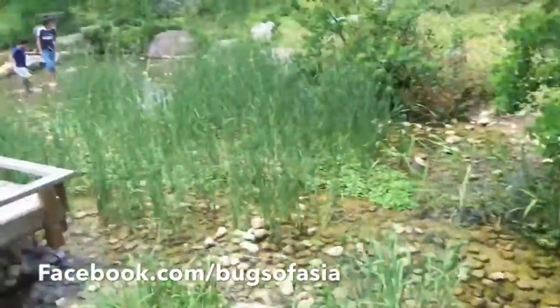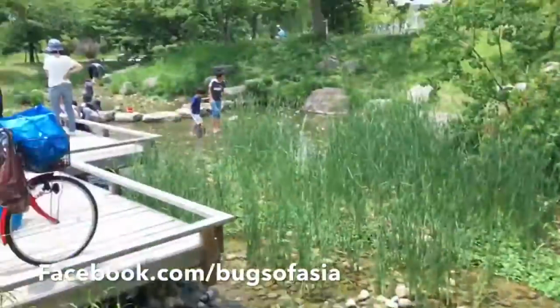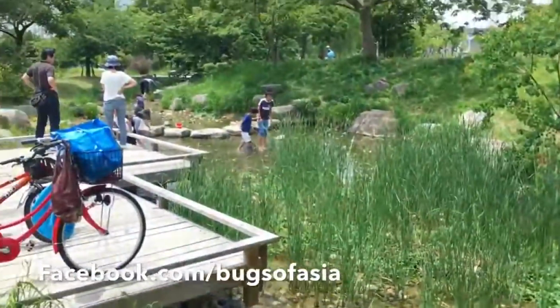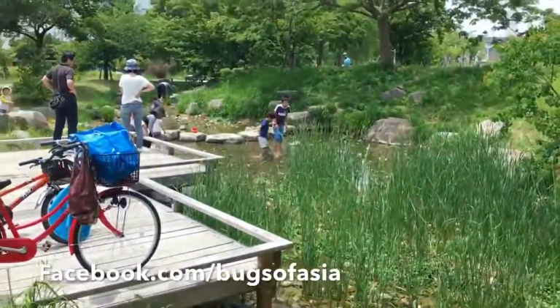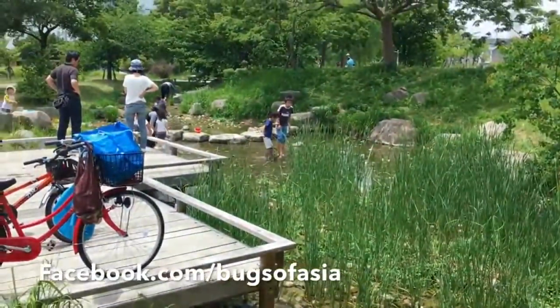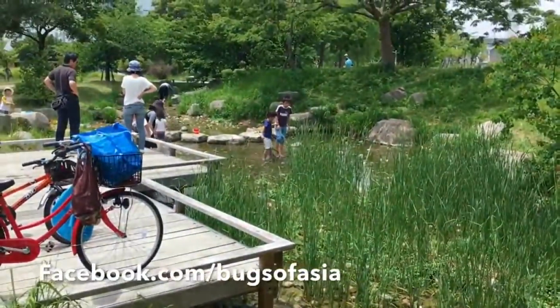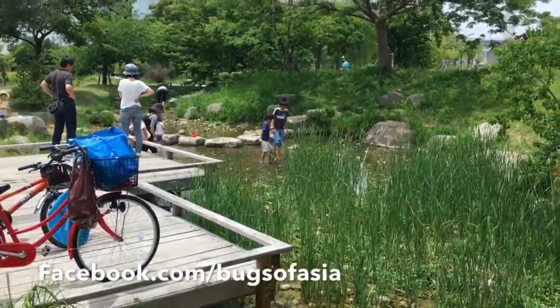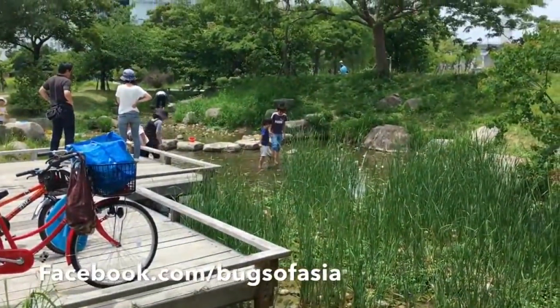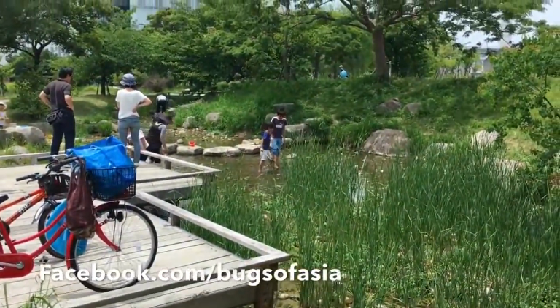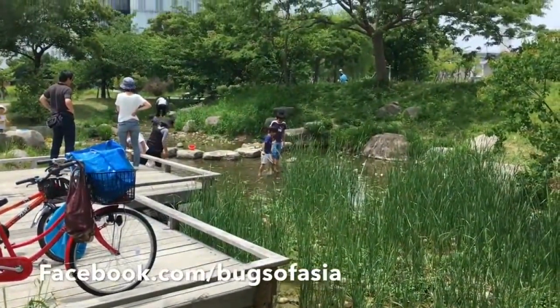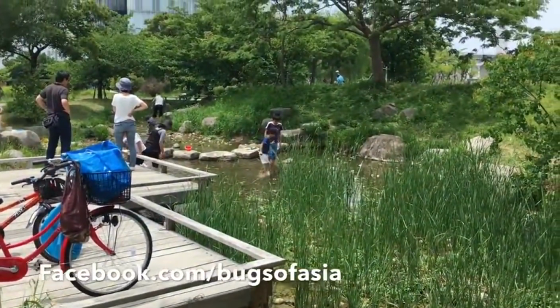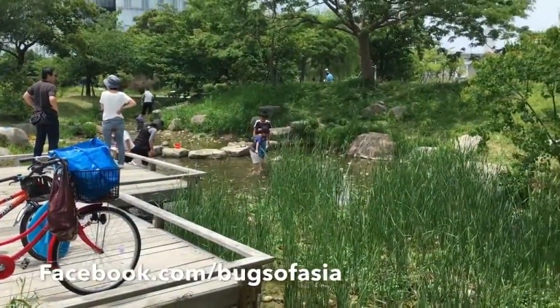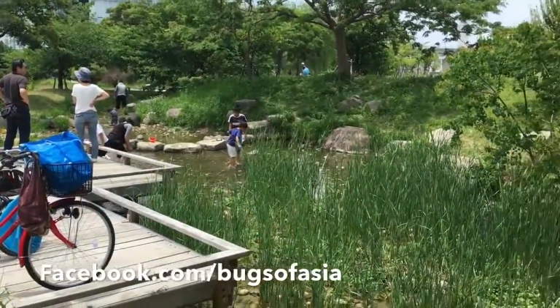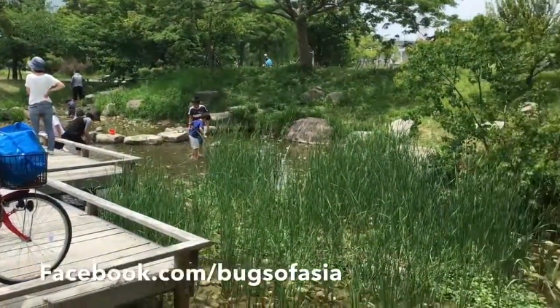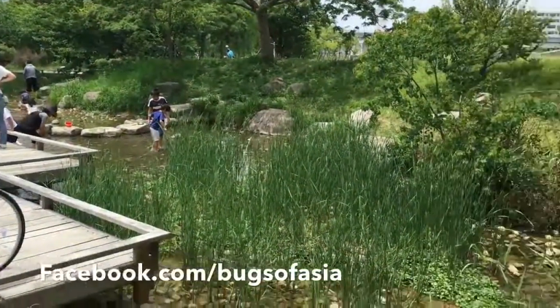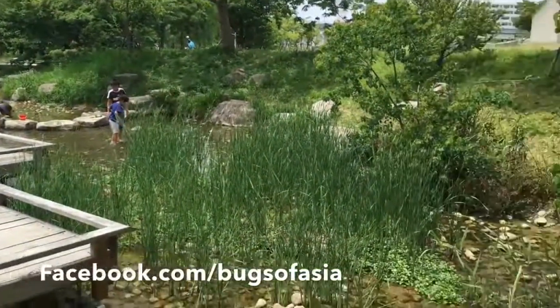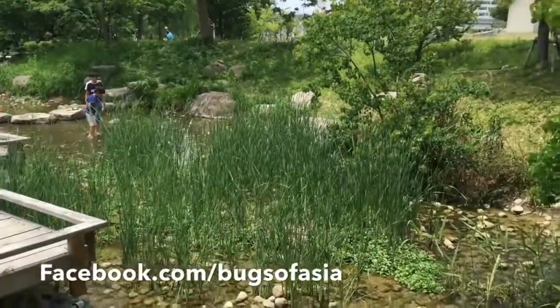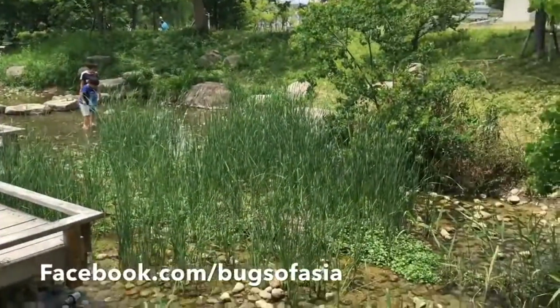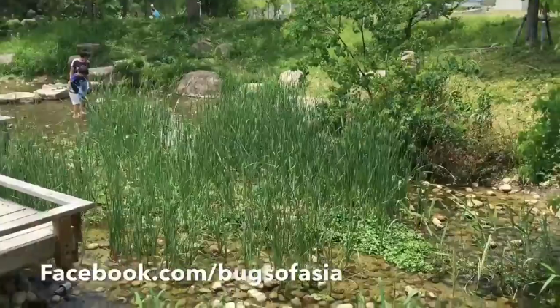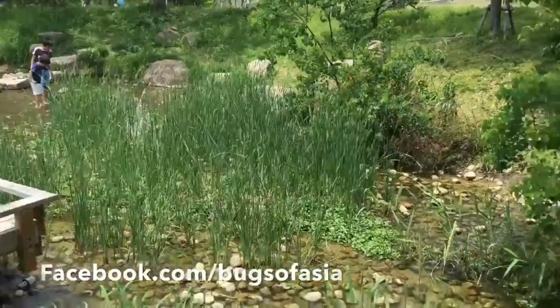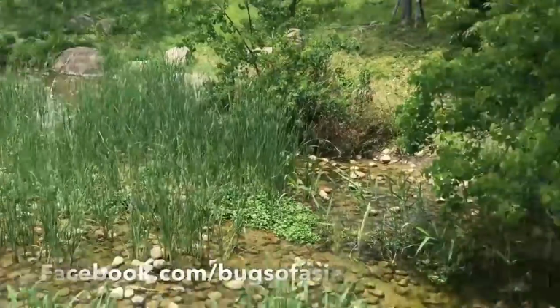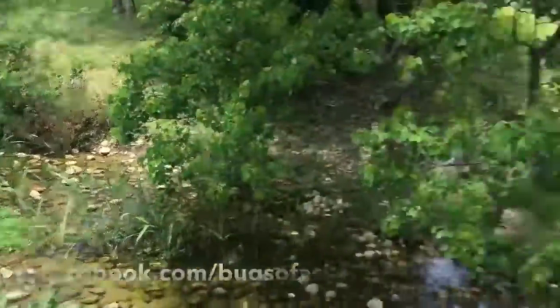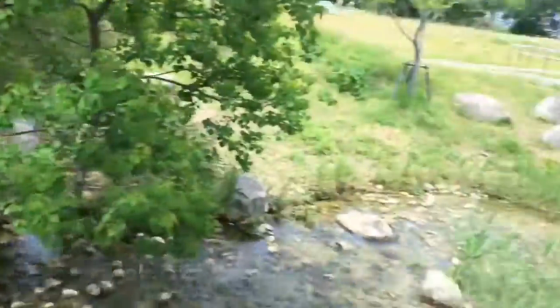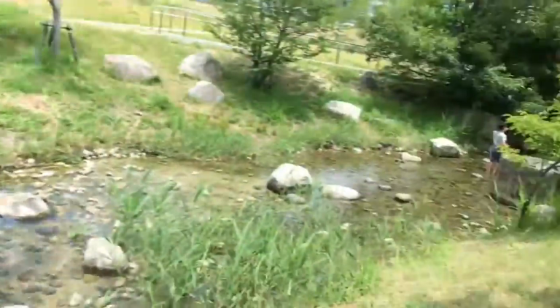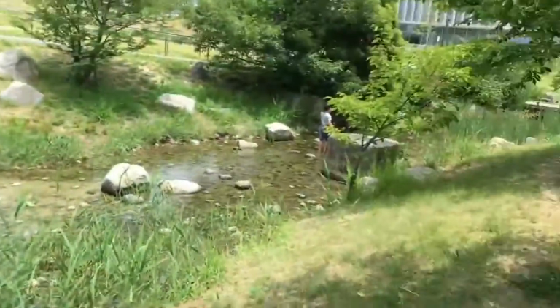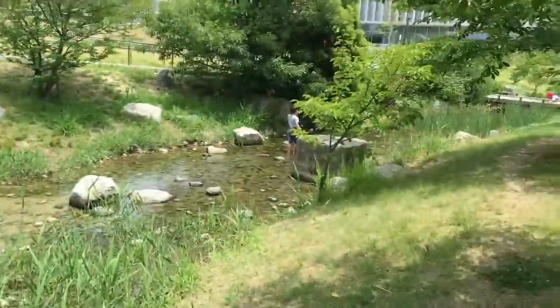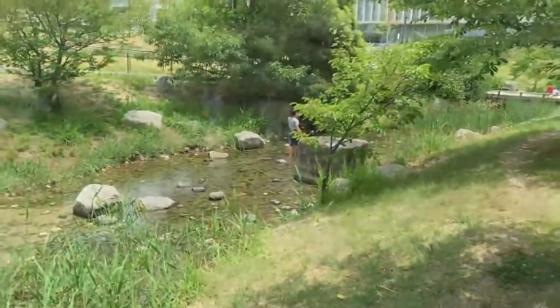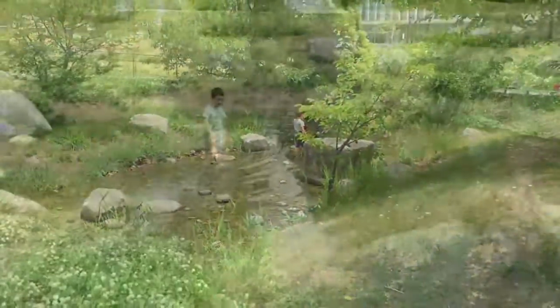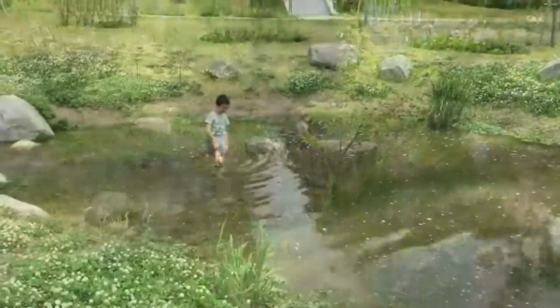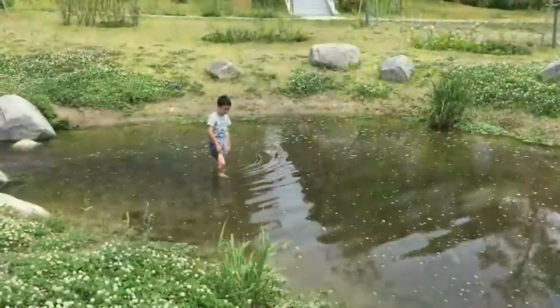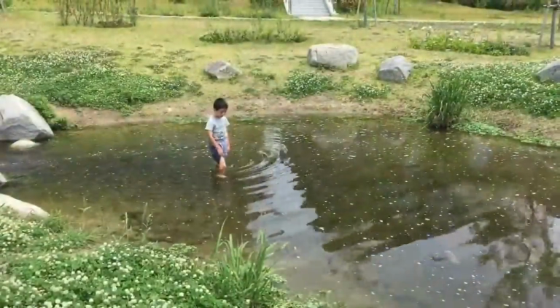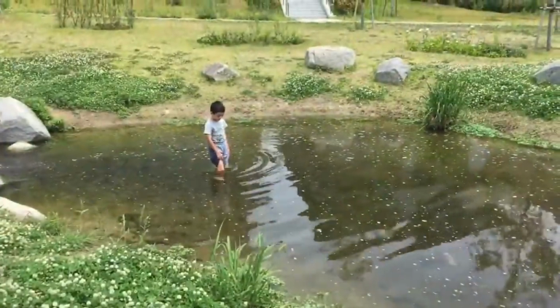There's a ton of kids here now. It was an awesome, awesome Sunday. What are you doing buddy, you're in the water?